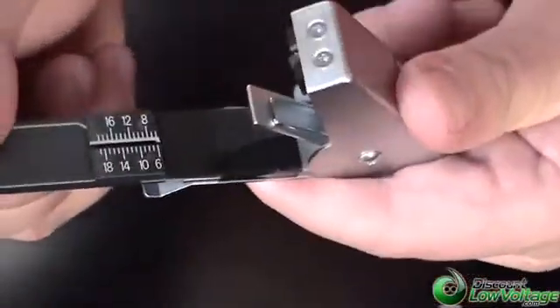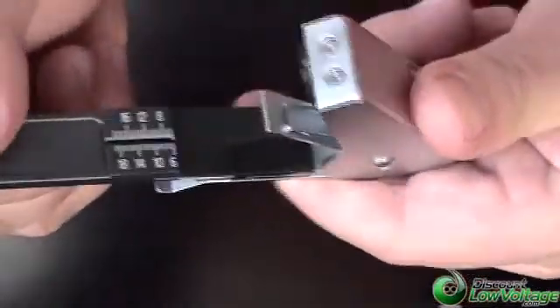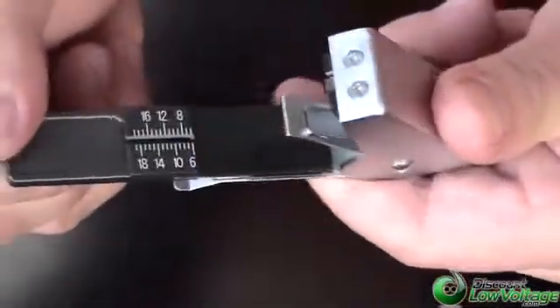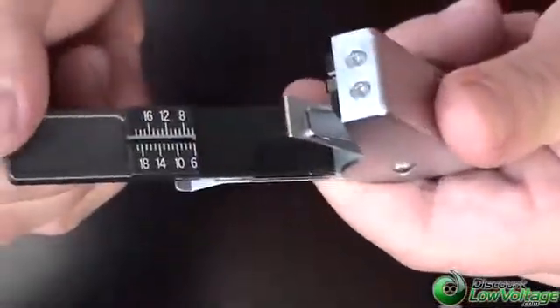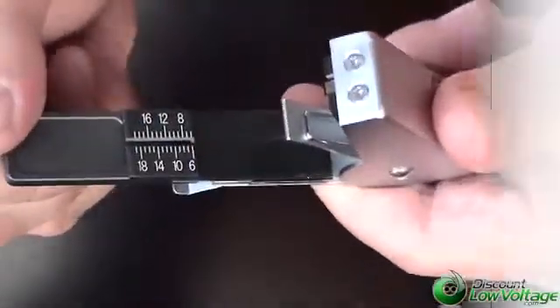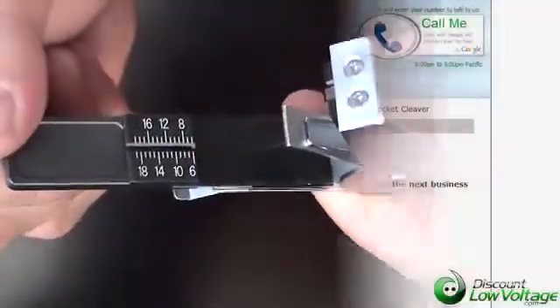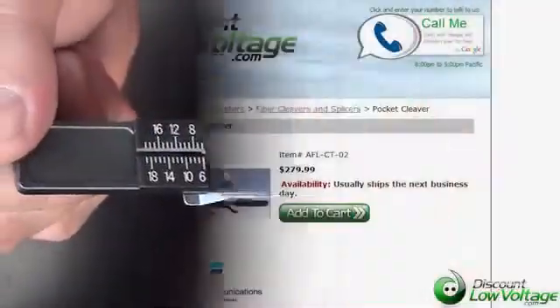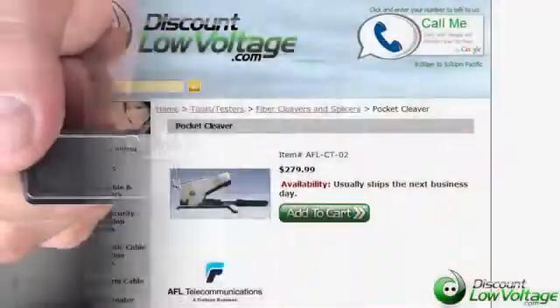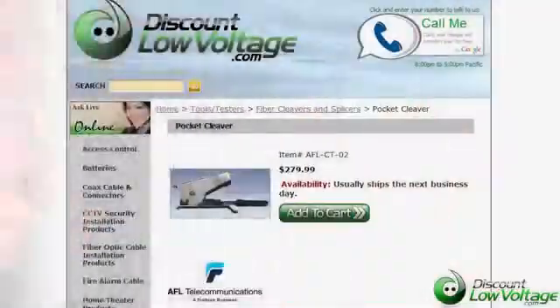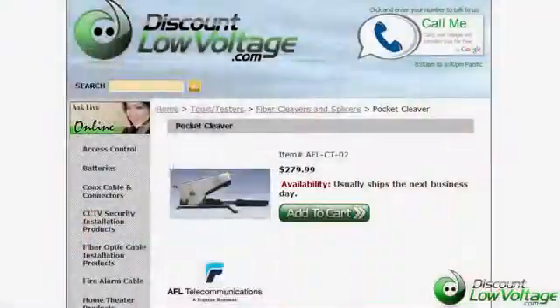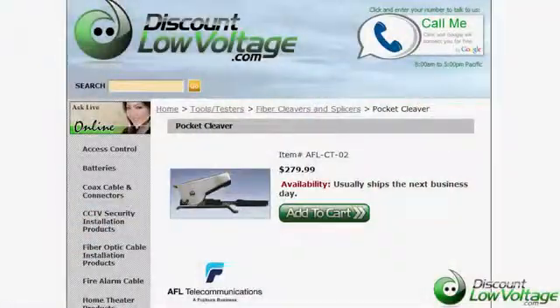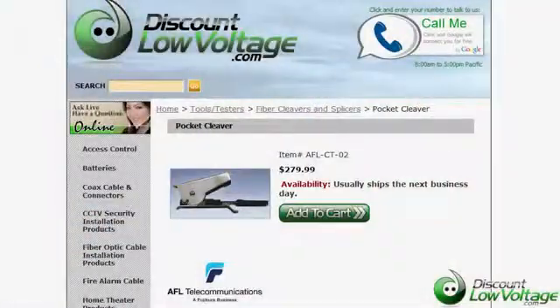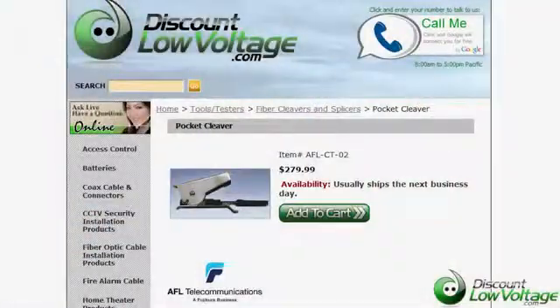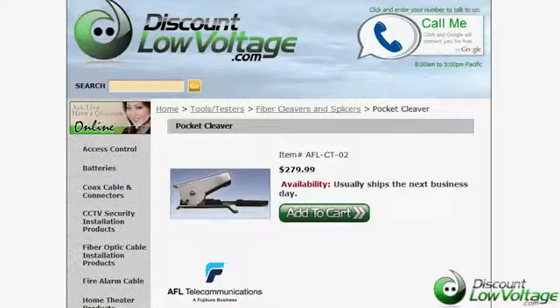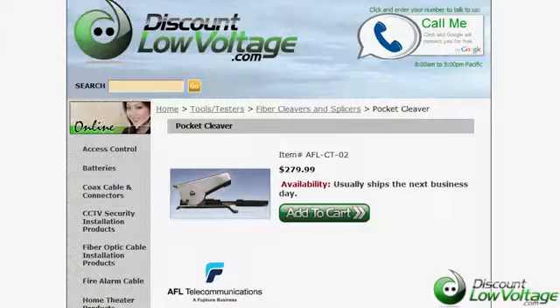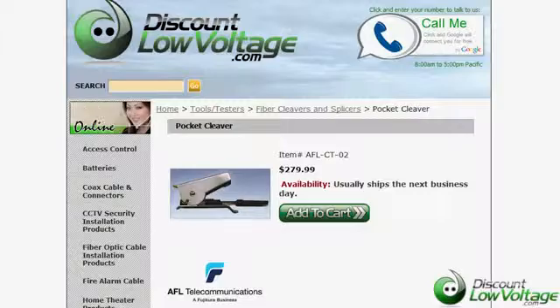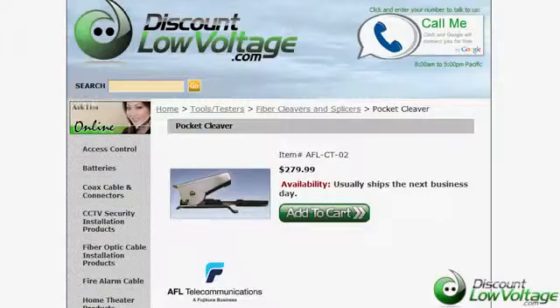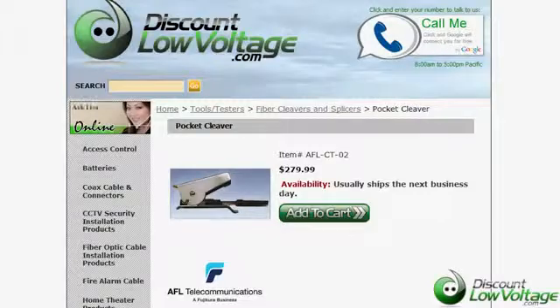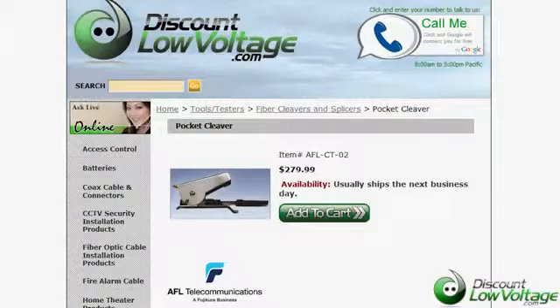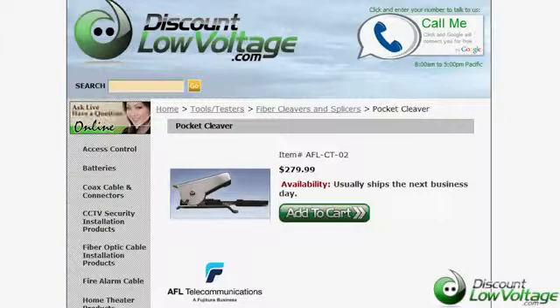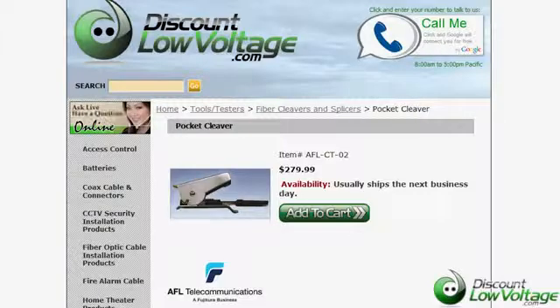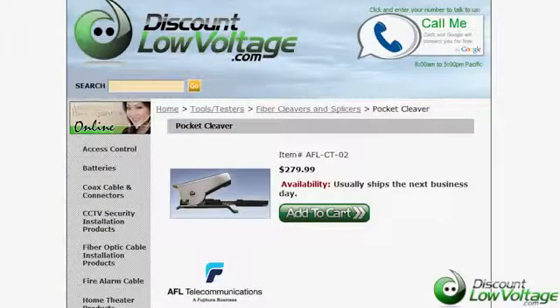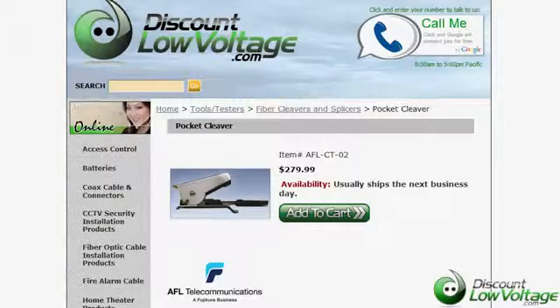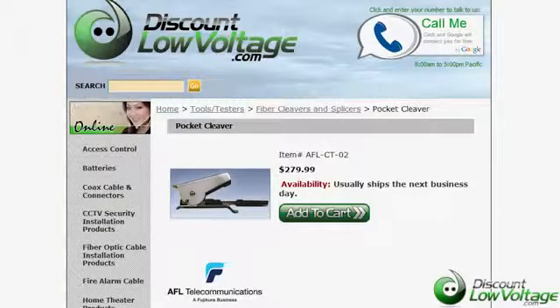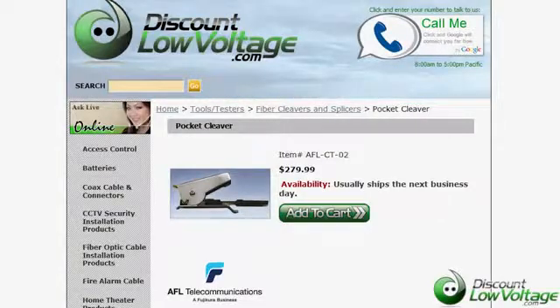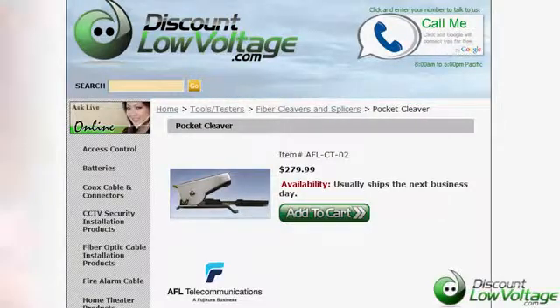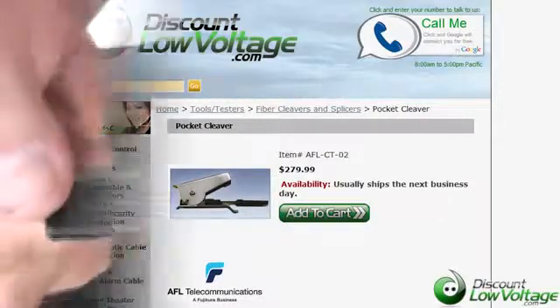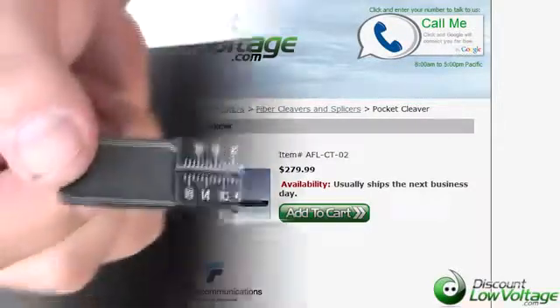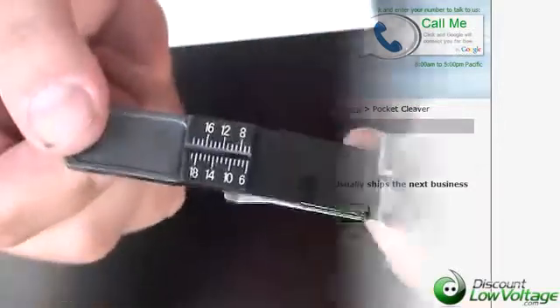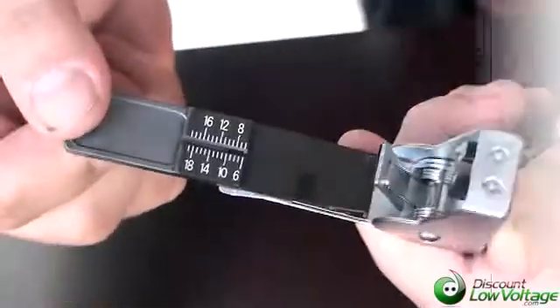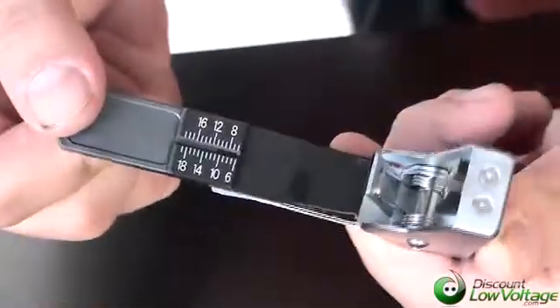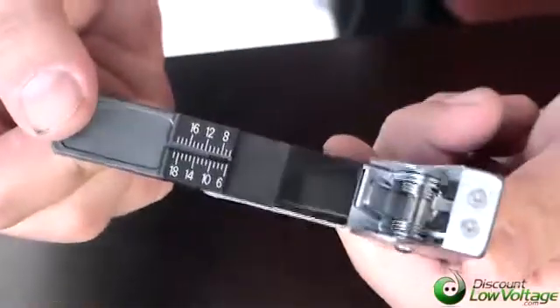You can order this online. If you have any questions, call us. Our number here is 888-797-3697.